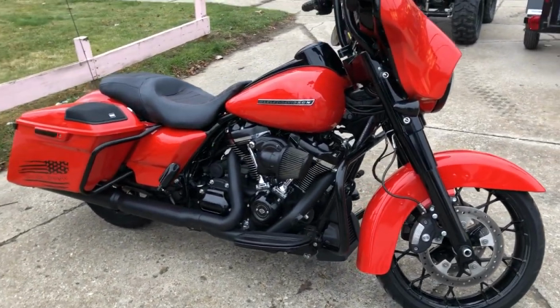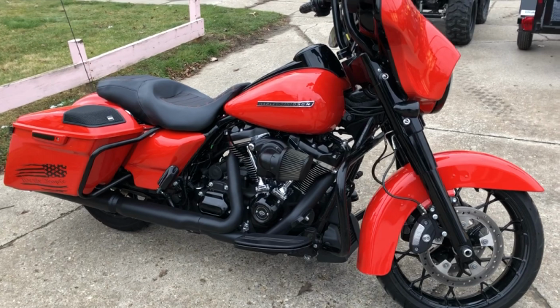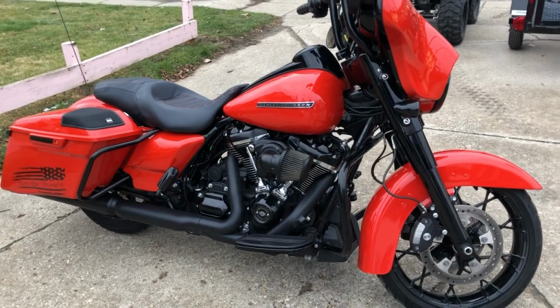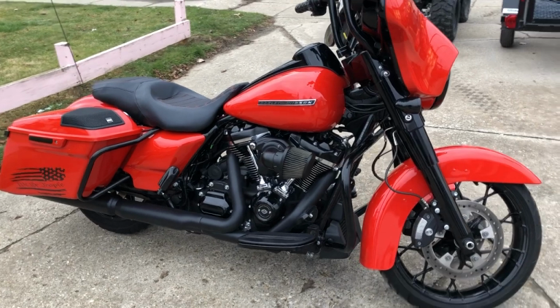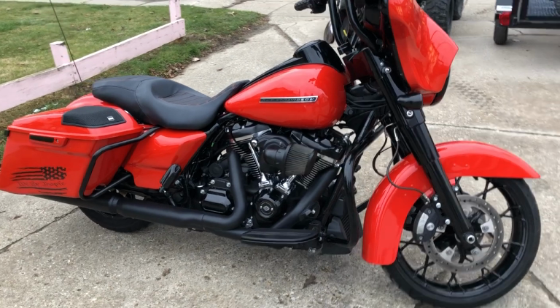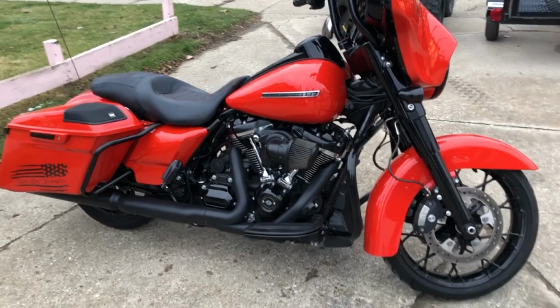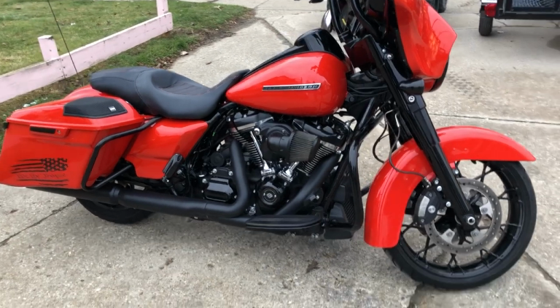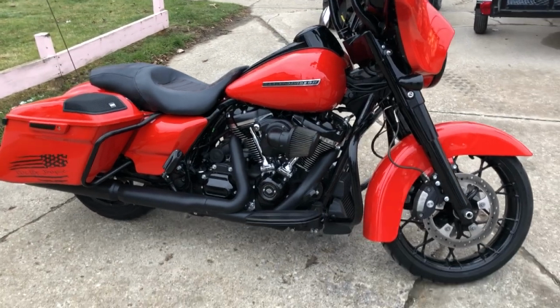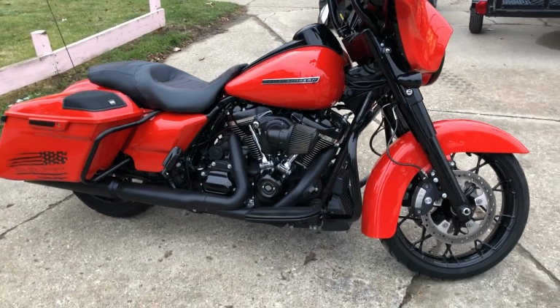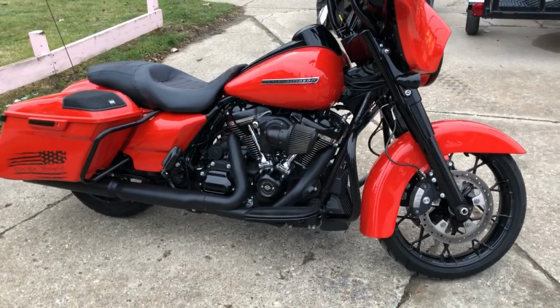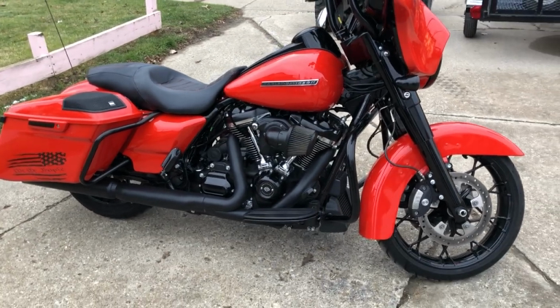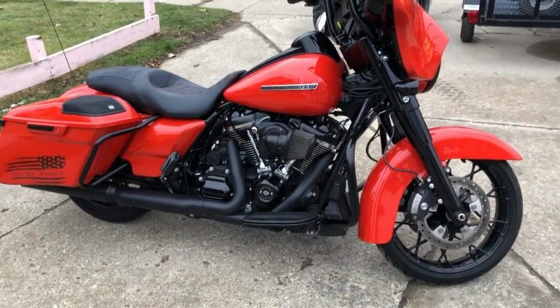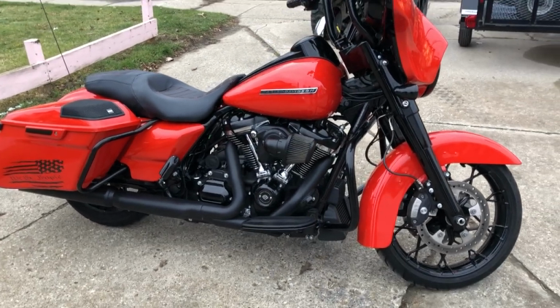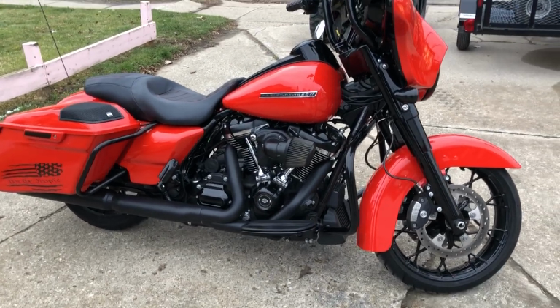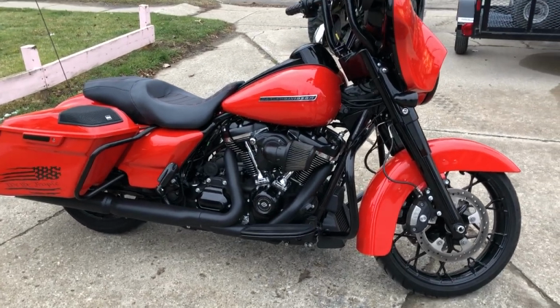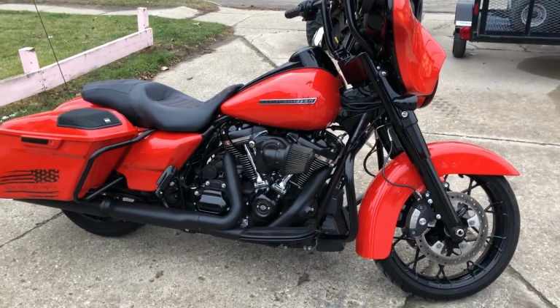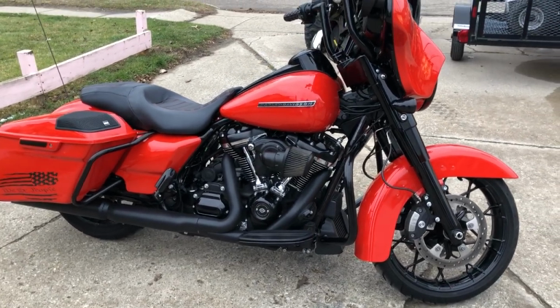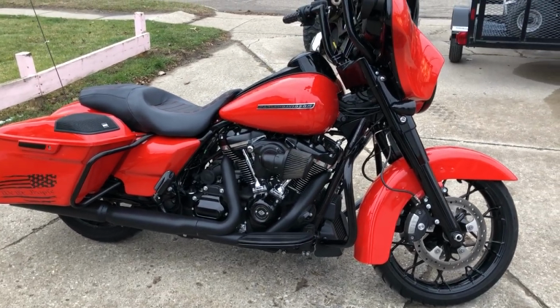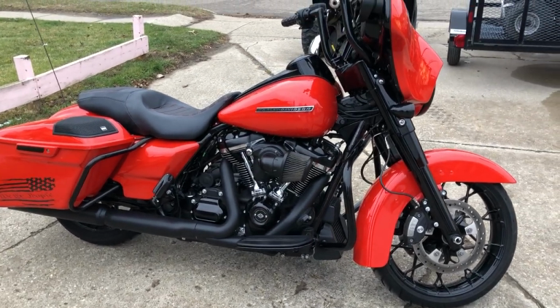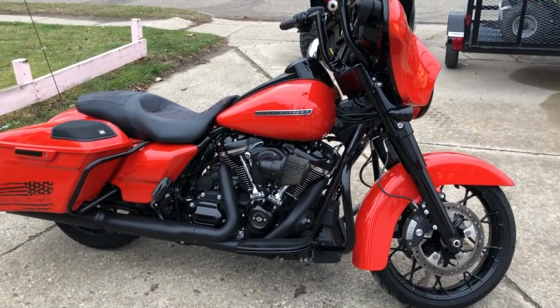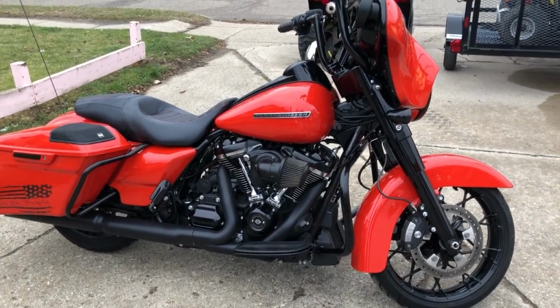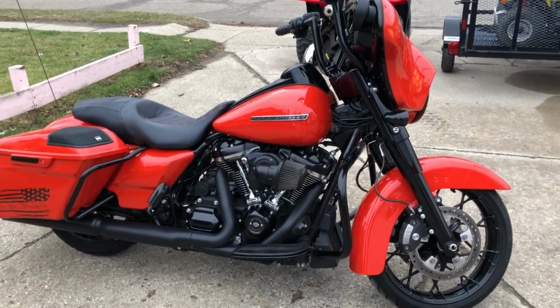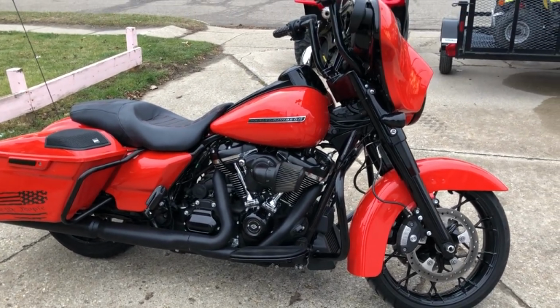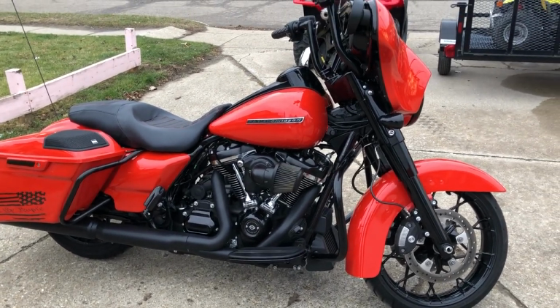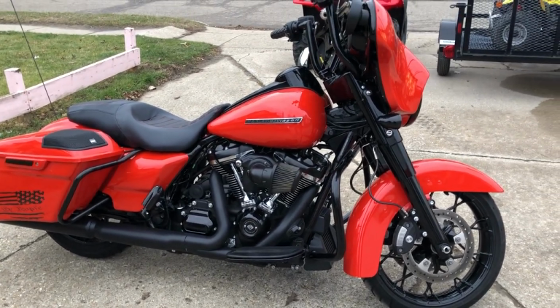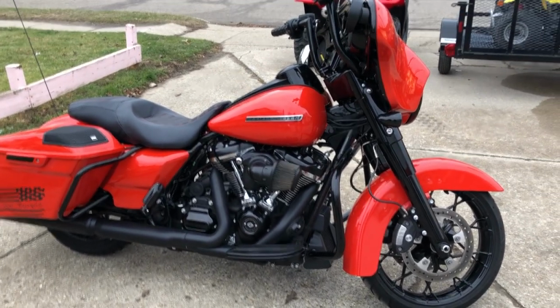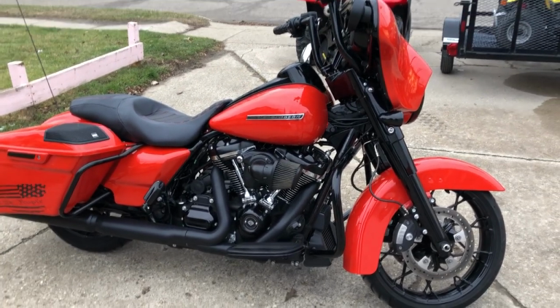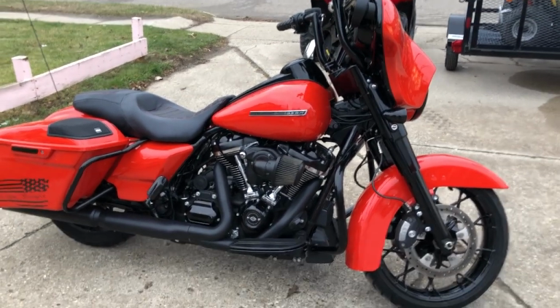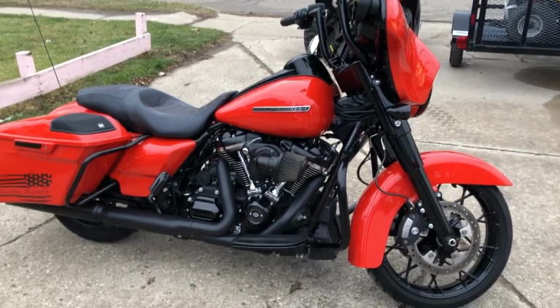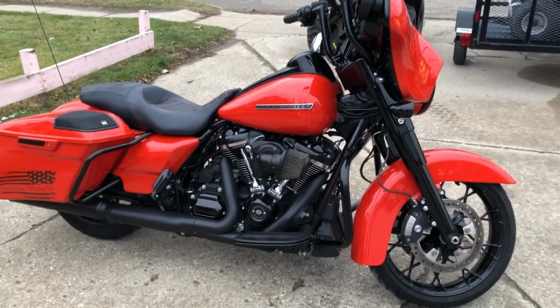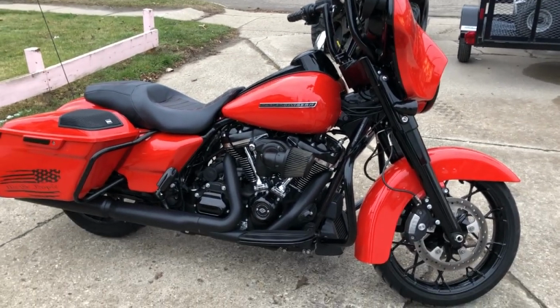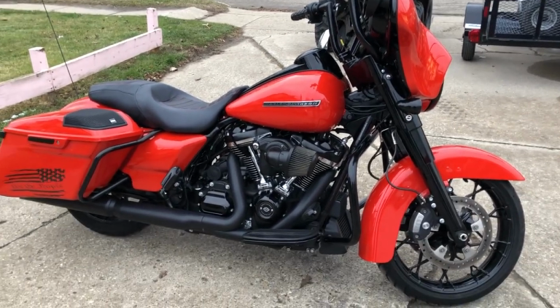Buy with confidence. You can give us a call at 810-648-9500.